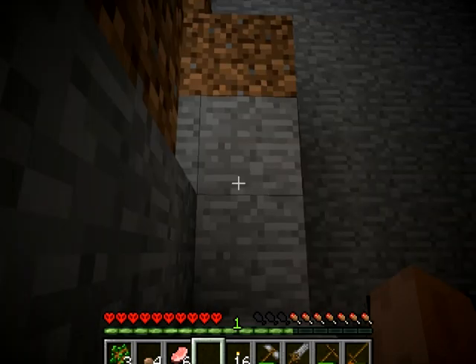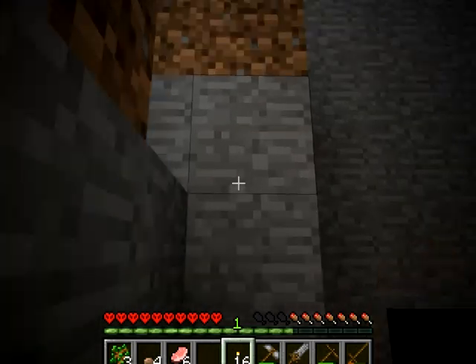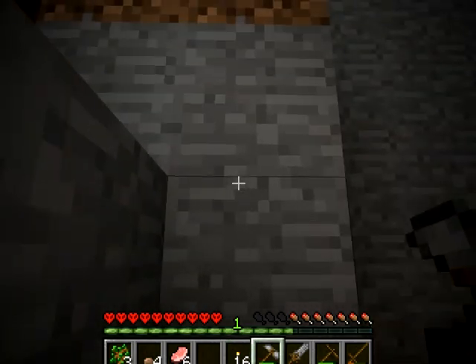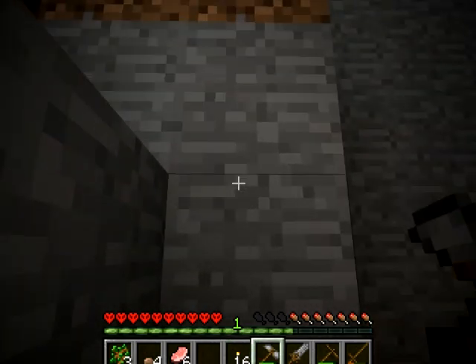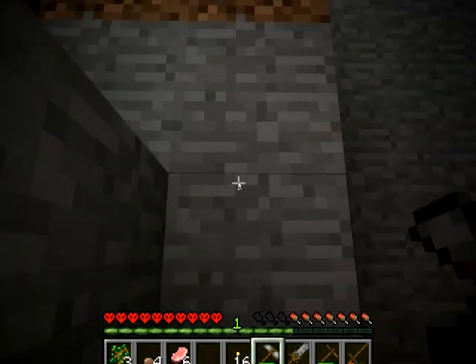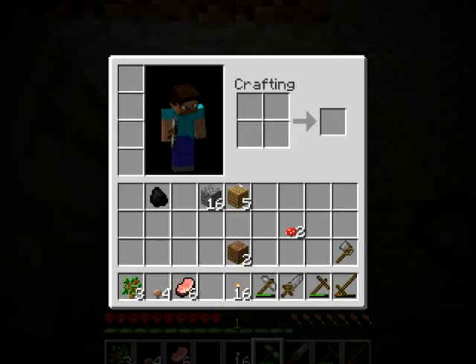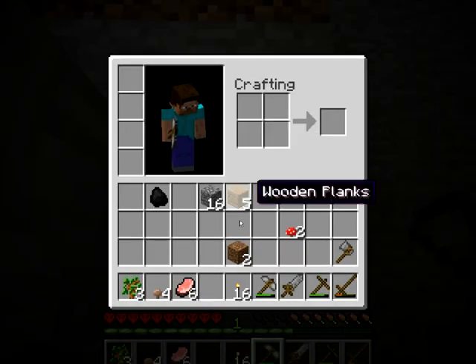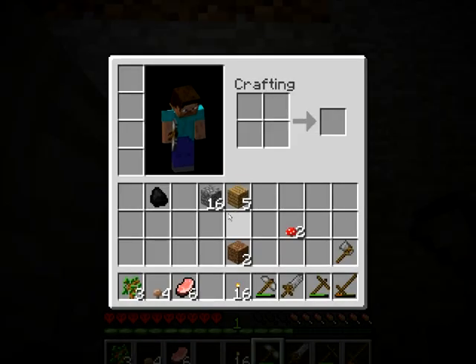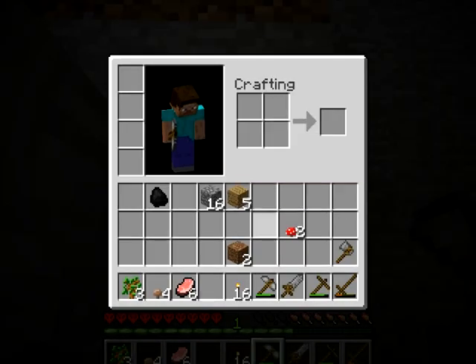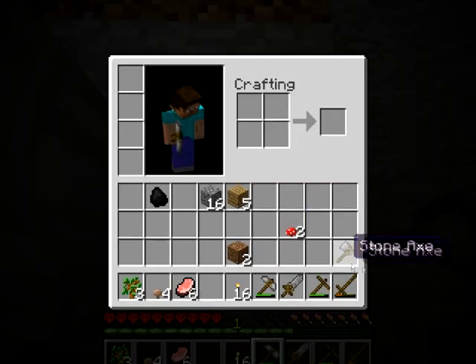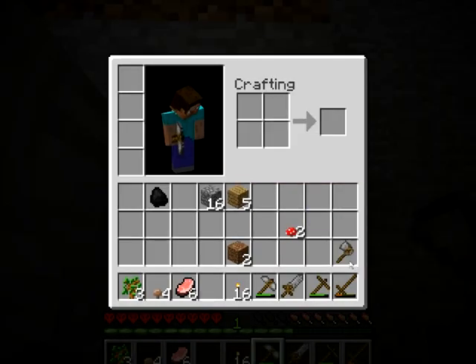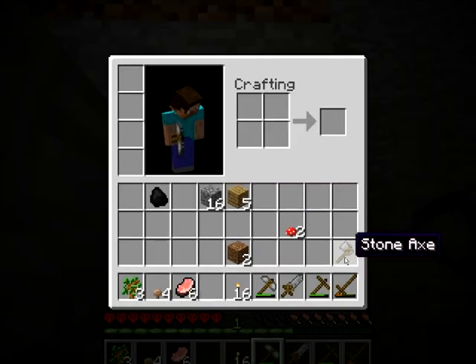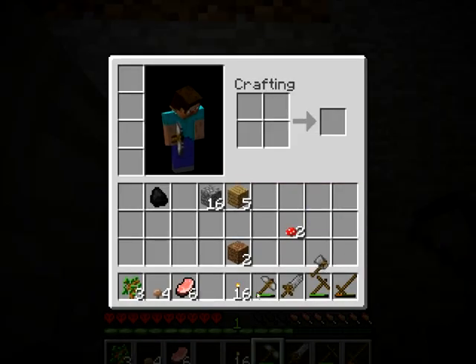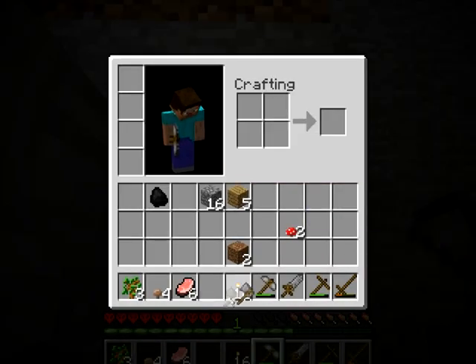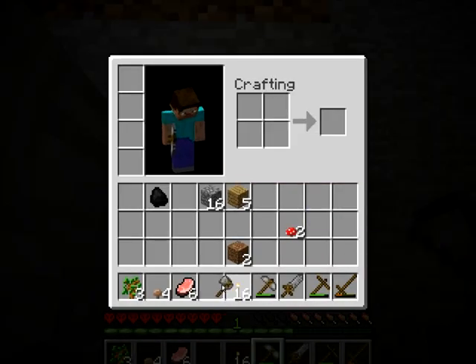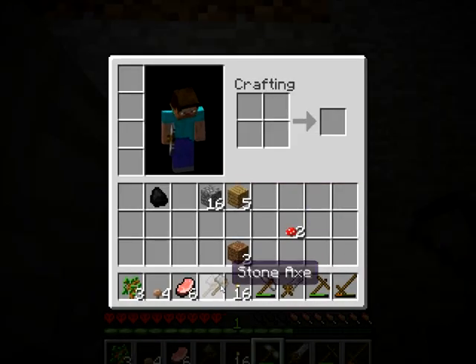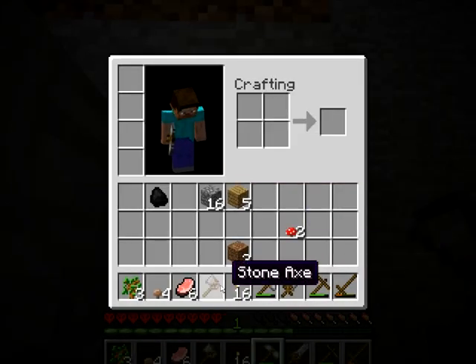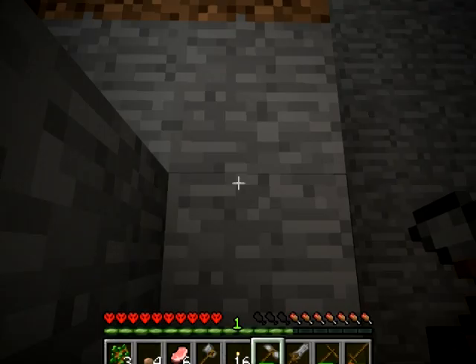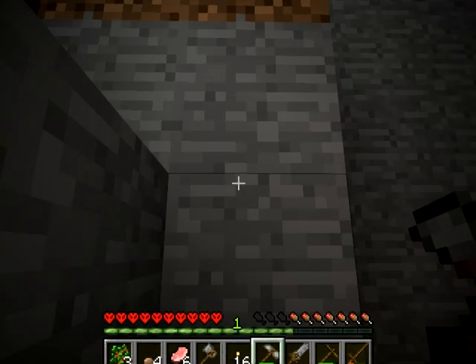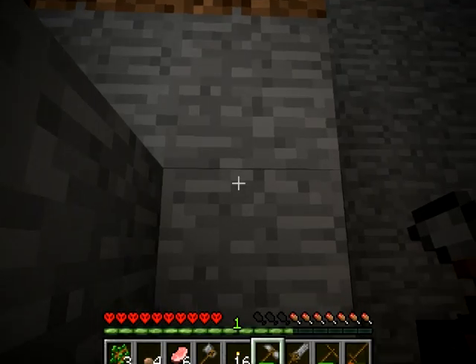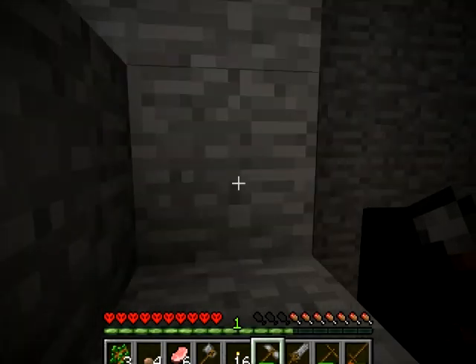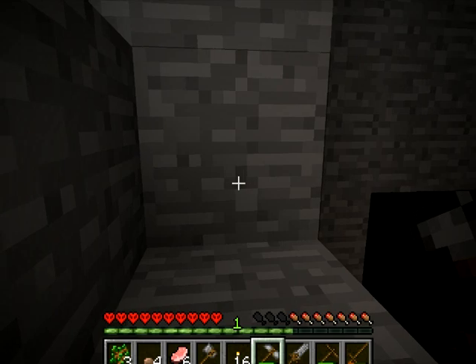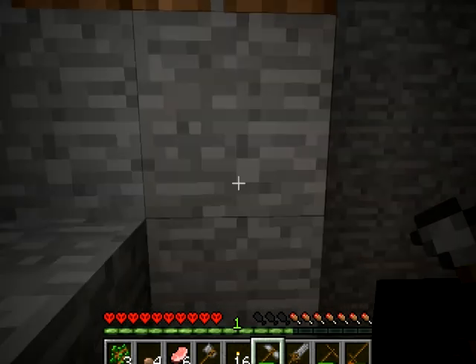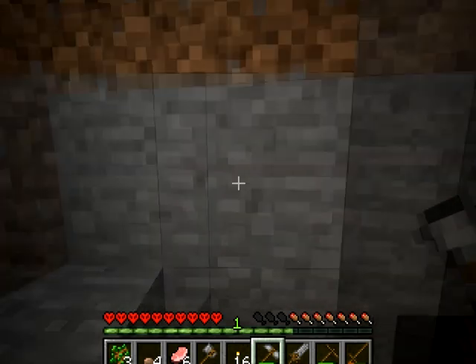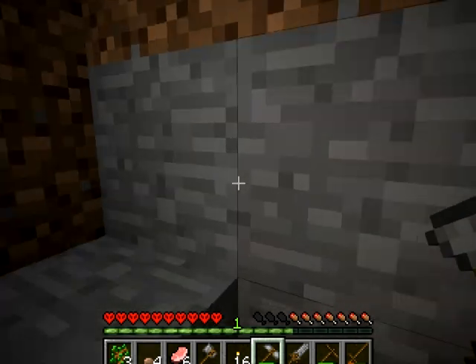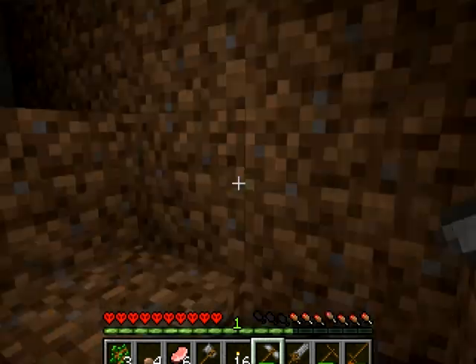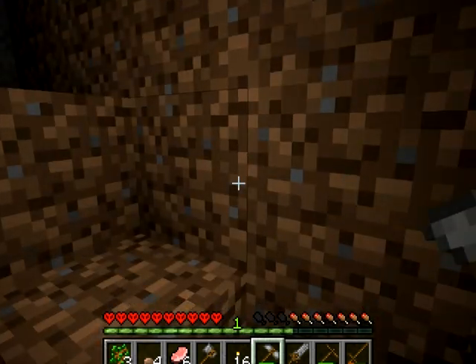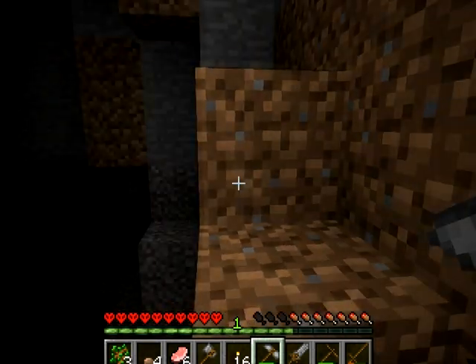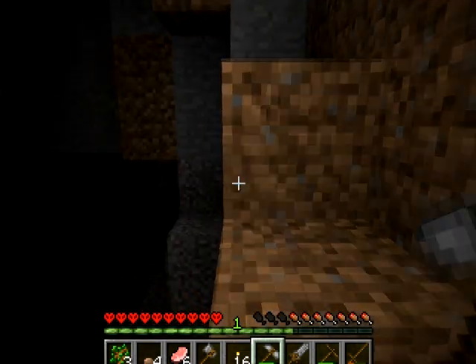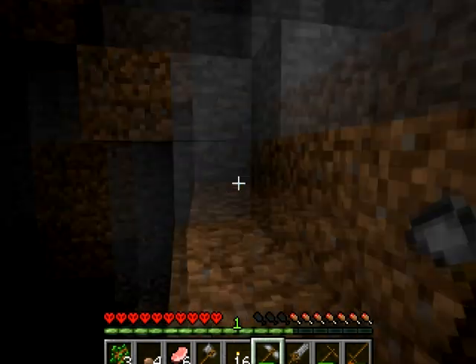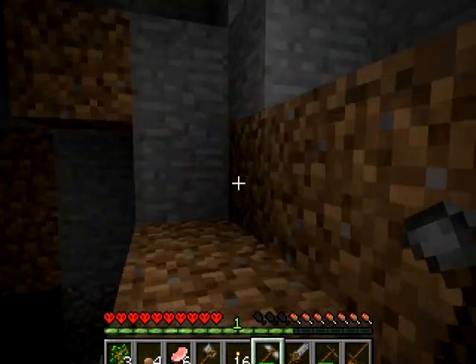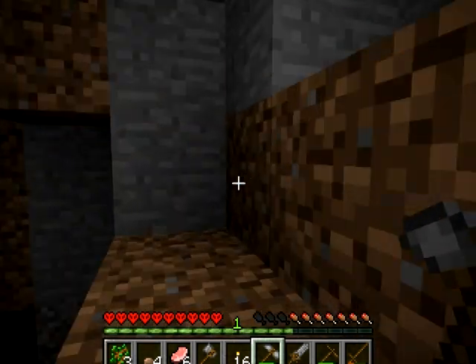Aunque para lo que nos va a servir... una vez que muramos, el mundo se va a ir a tomar por saco. Los minerales se craftean de la siguiente forma: tienes que coger la mena de mineral. Luego tenemos que poner las chuletas a la brasa en cuanto lleguemos, para no morirnos de hambre.